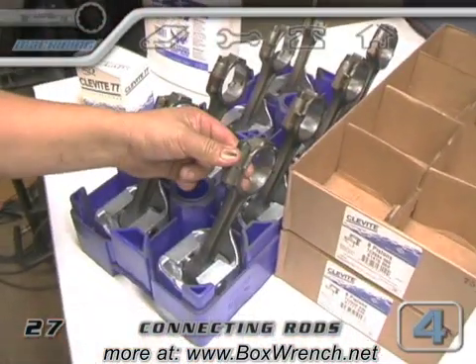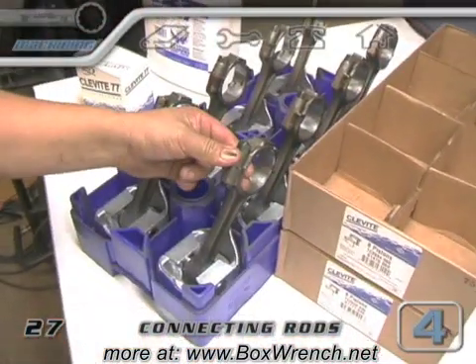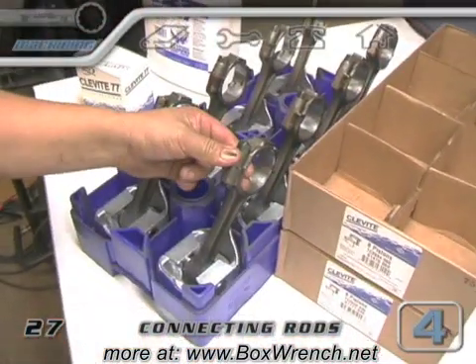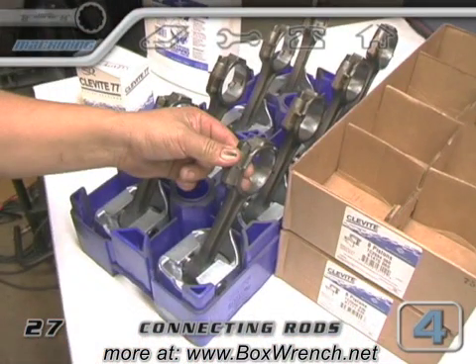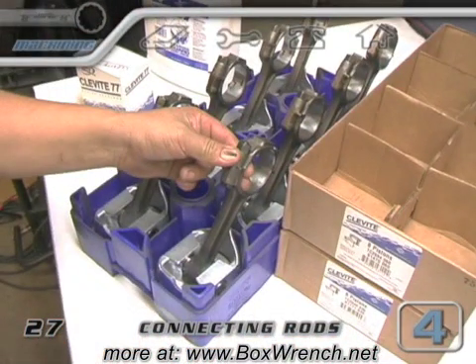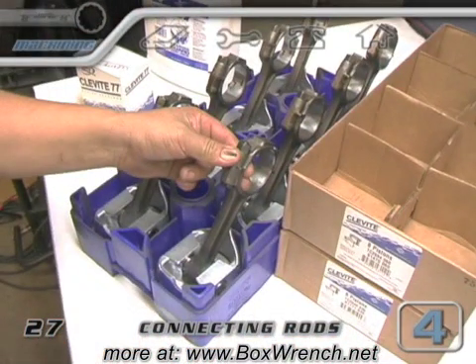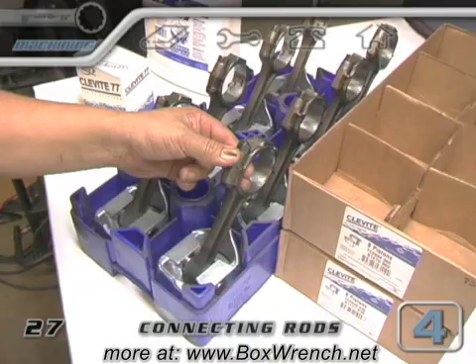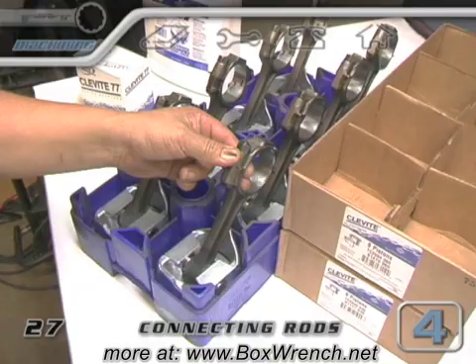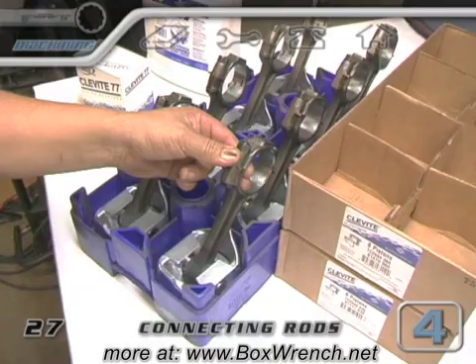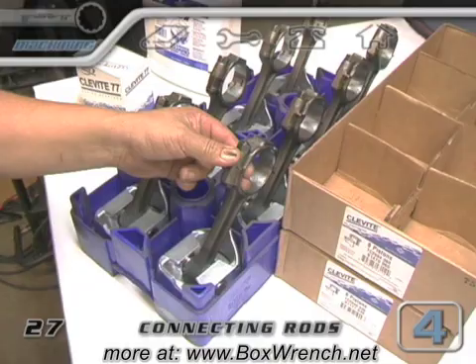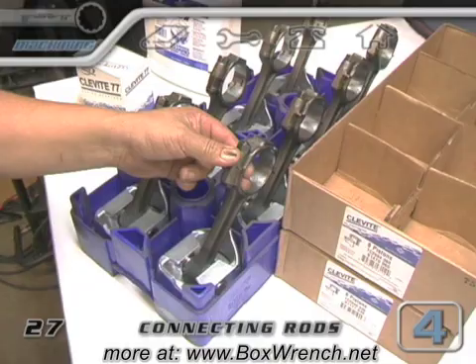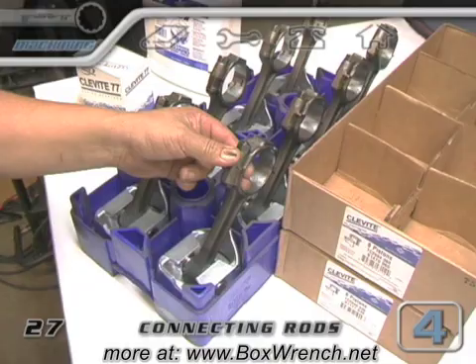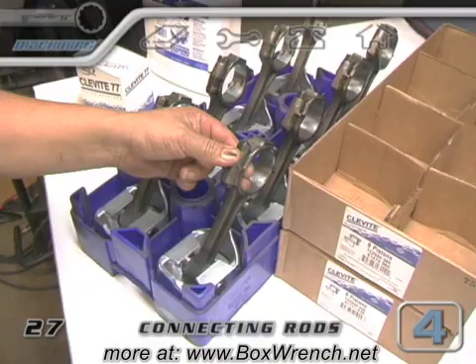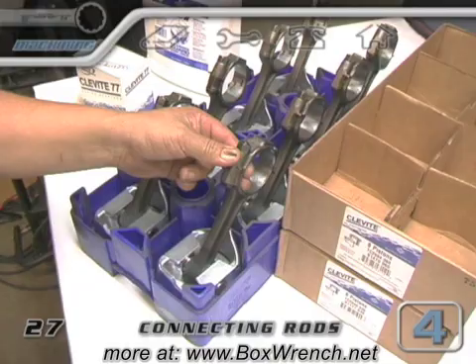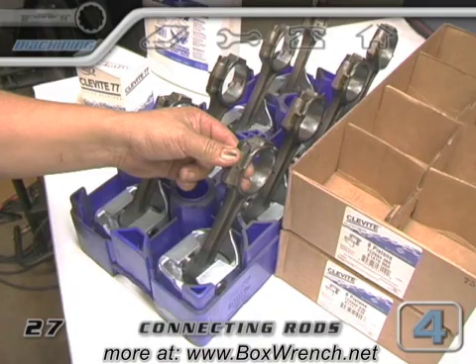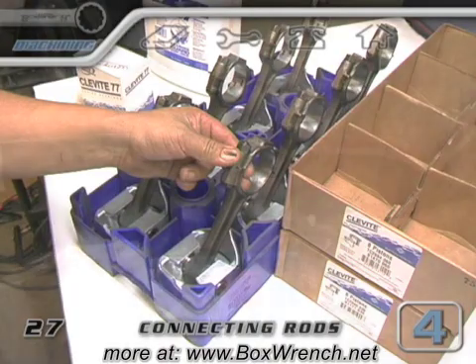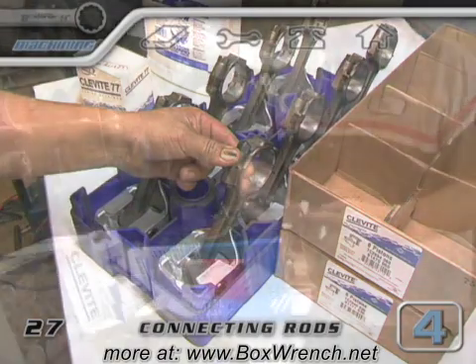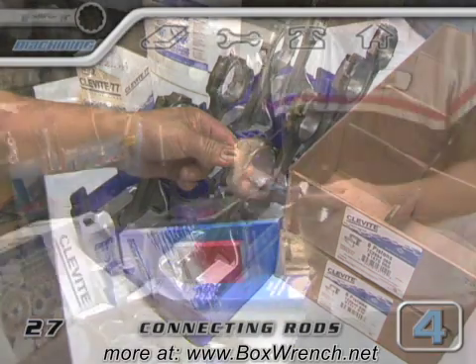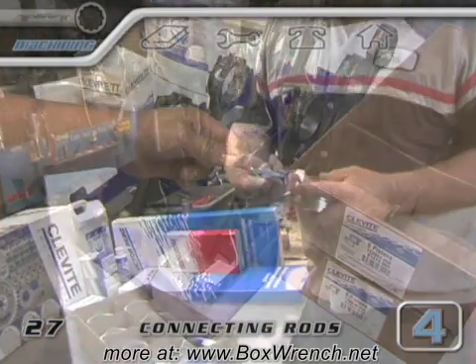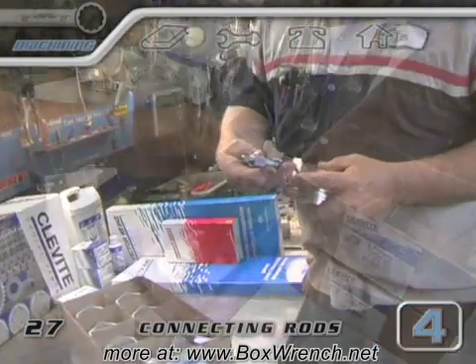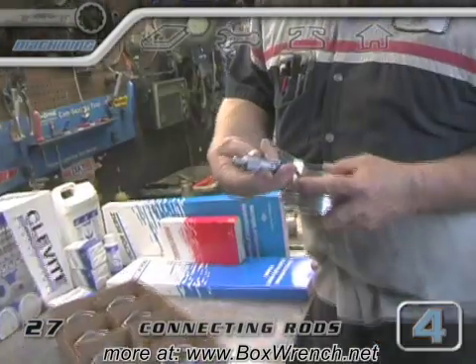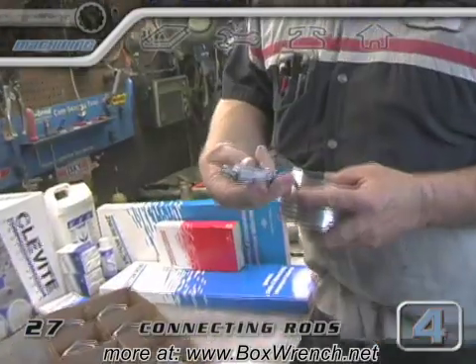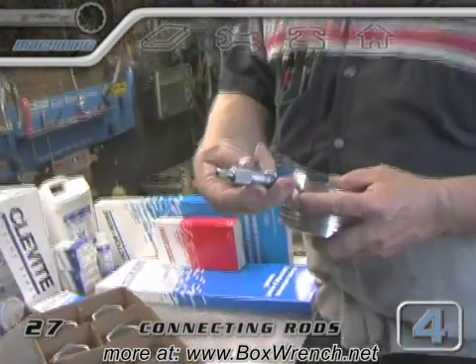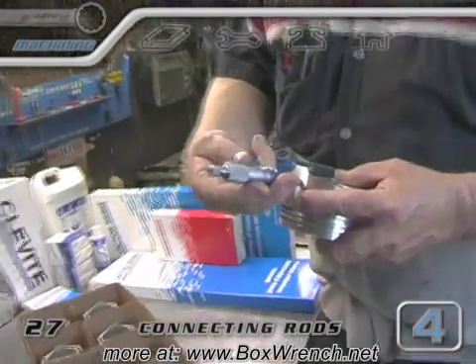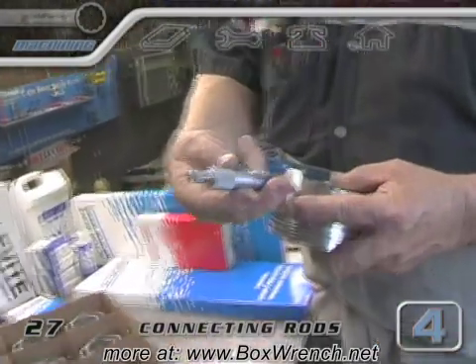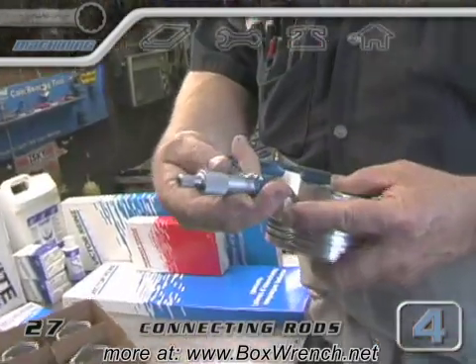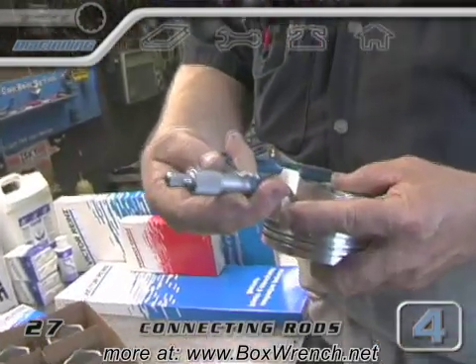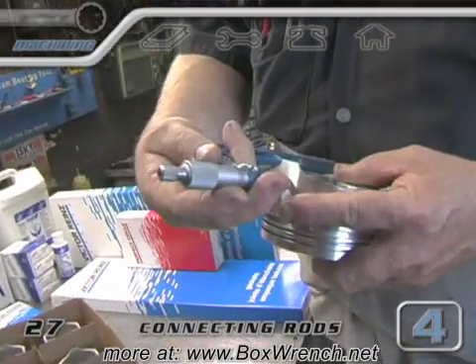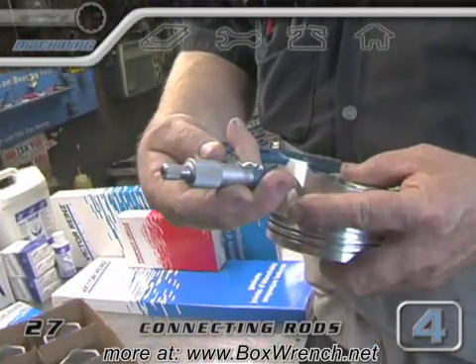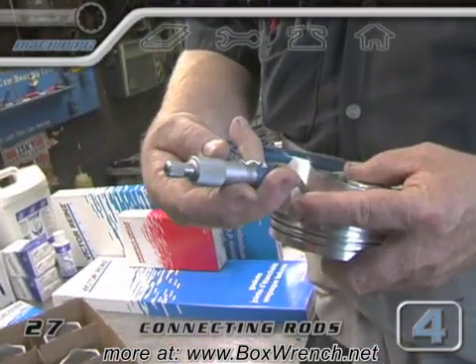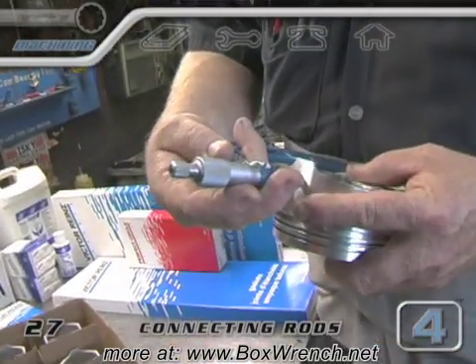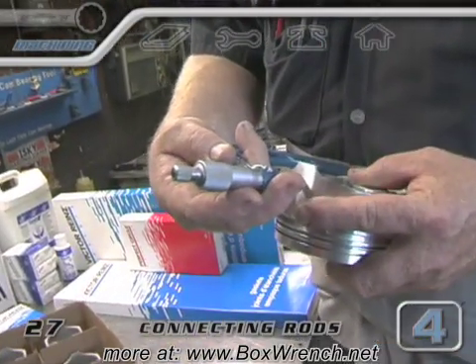Just before they were fit to the rods, the pistons were measured so that the final bore size could be determined.